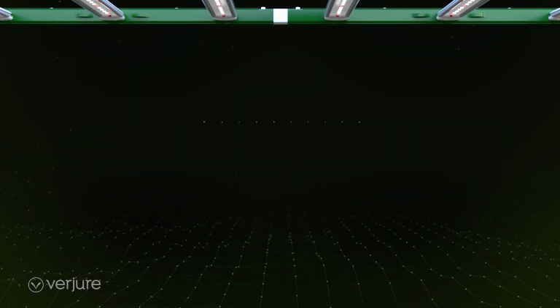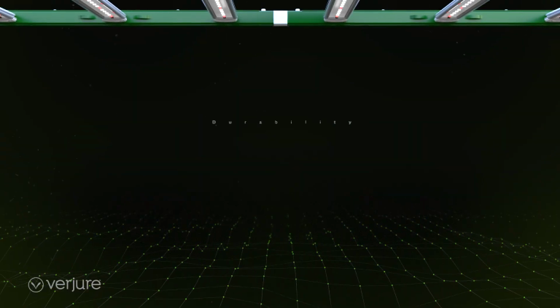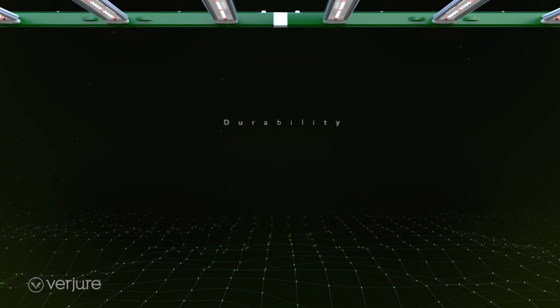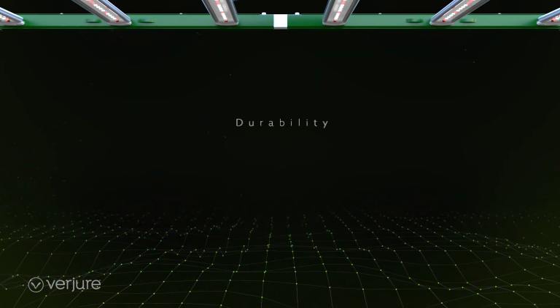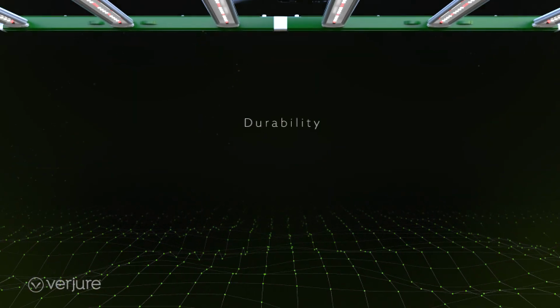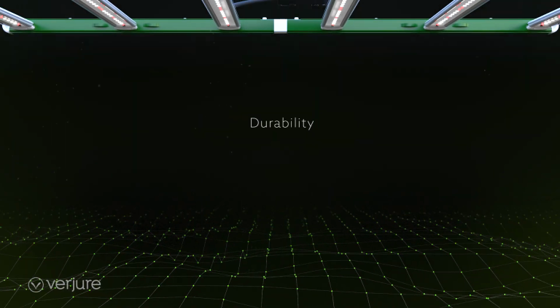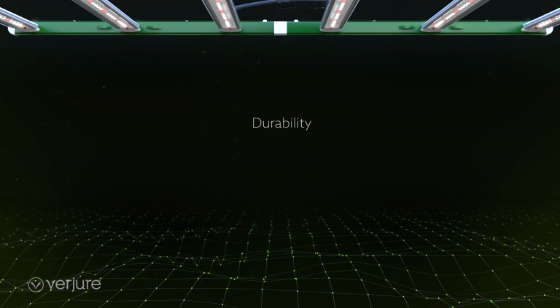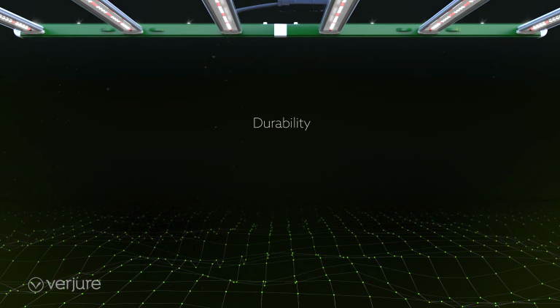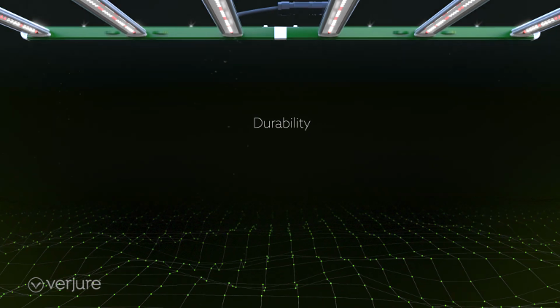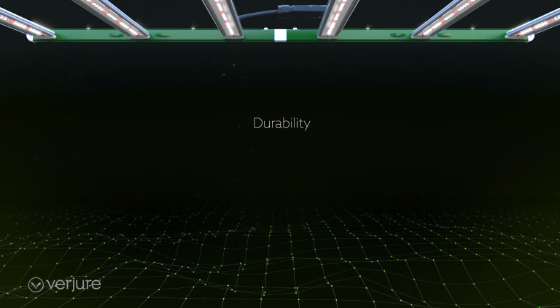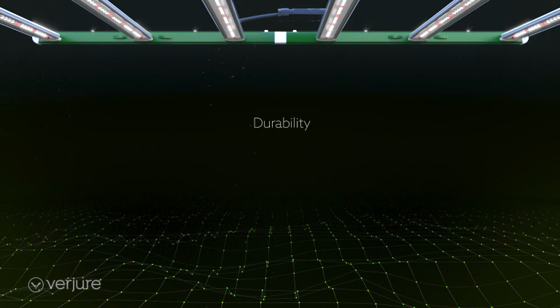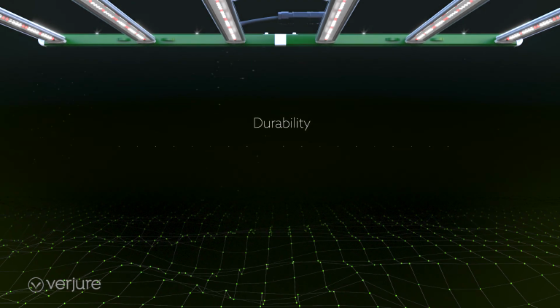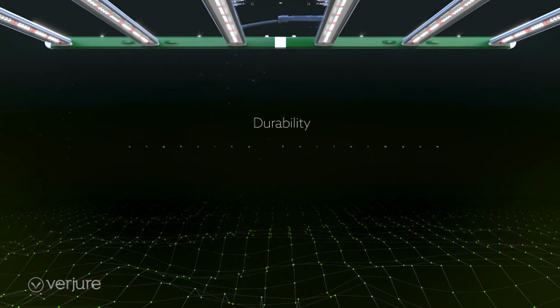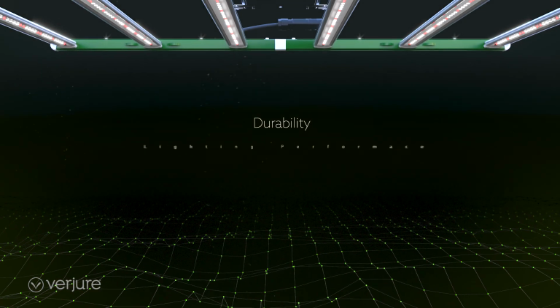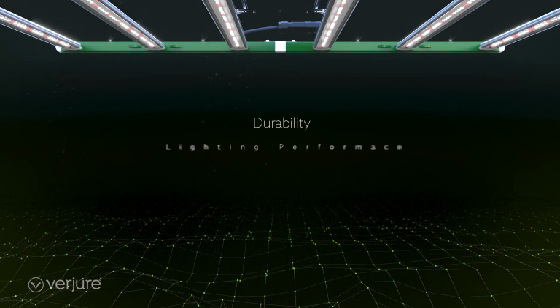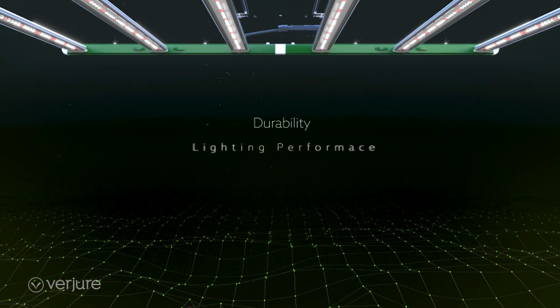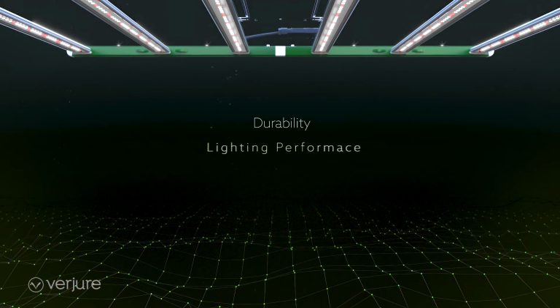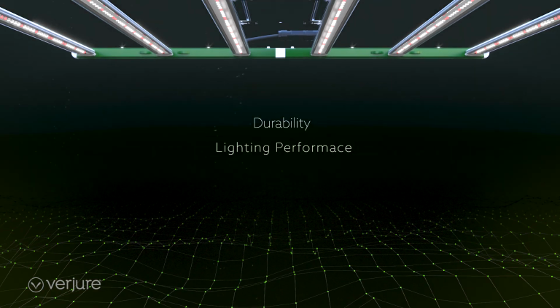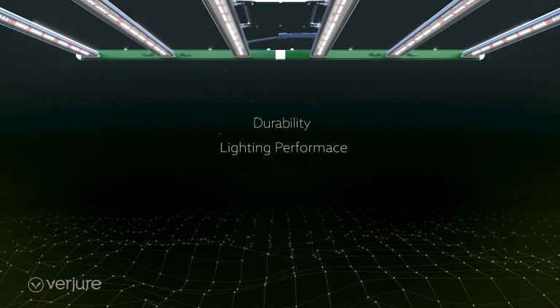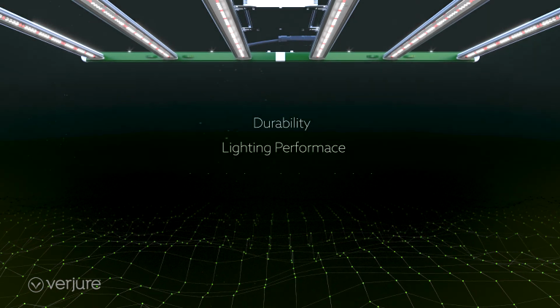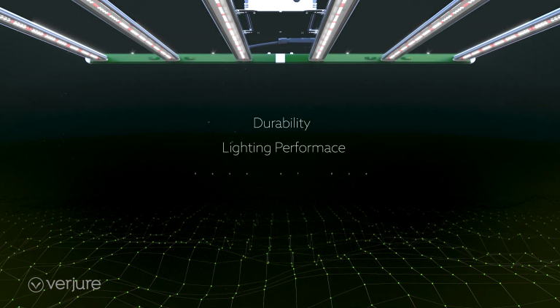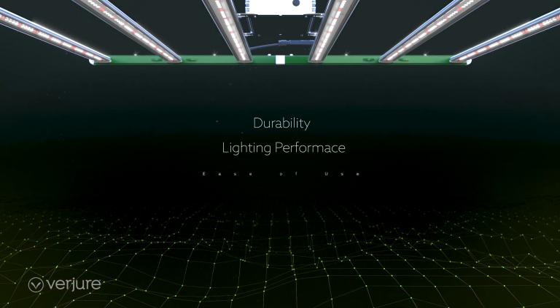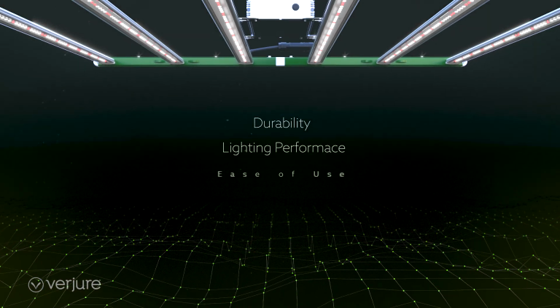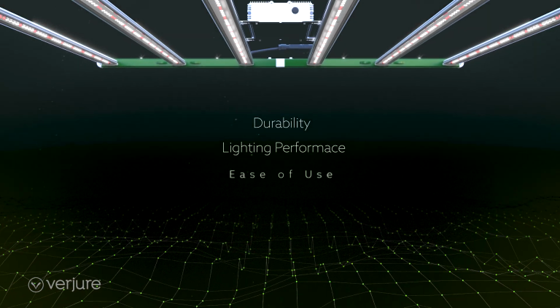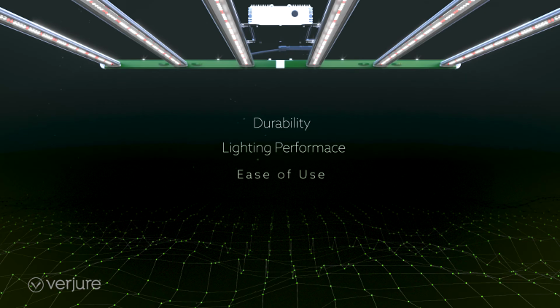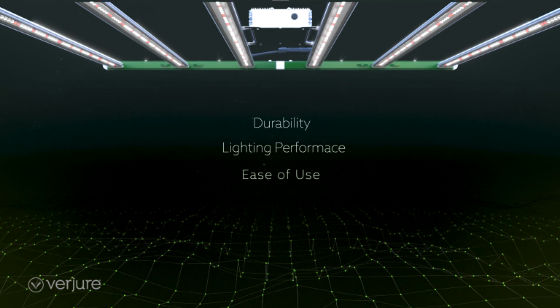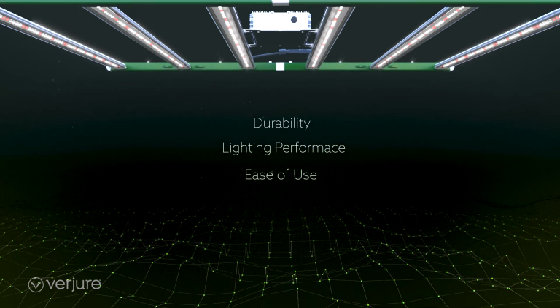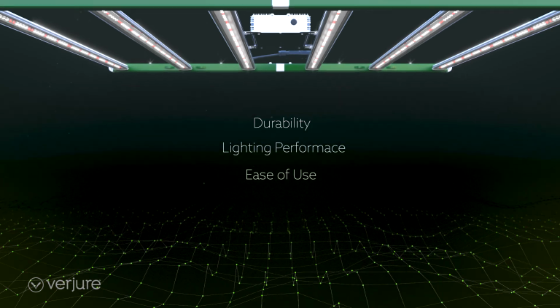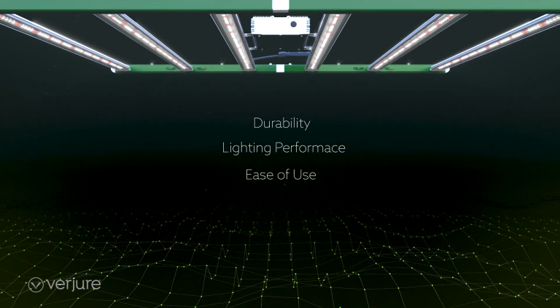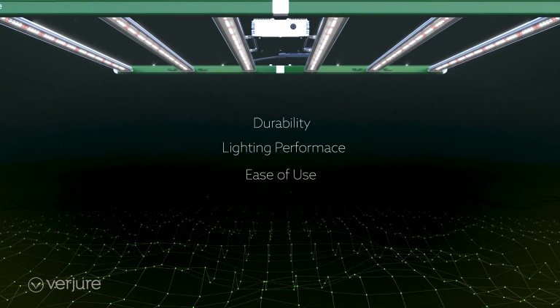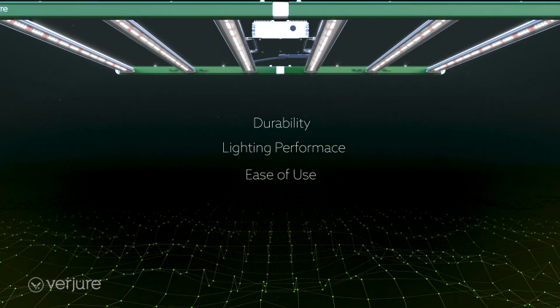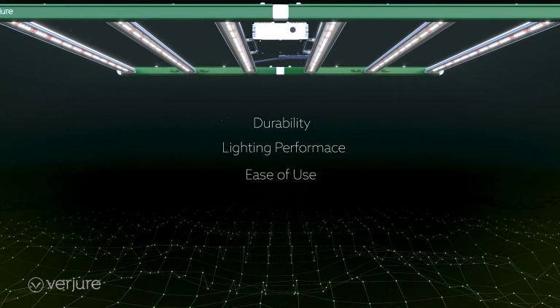A design focused on durability, lighting performance, and ease of use for the grower.